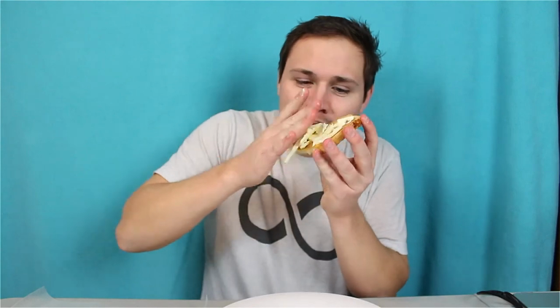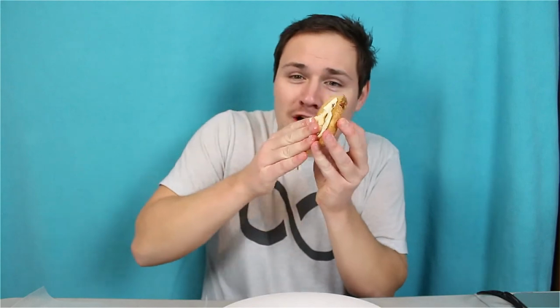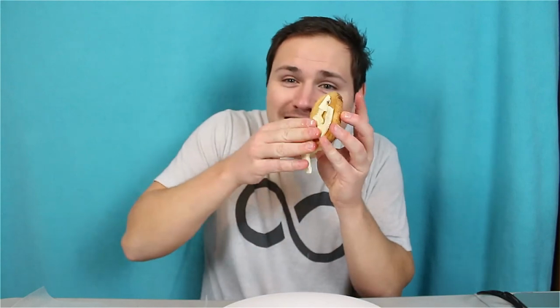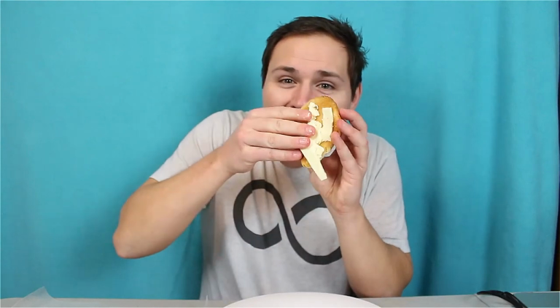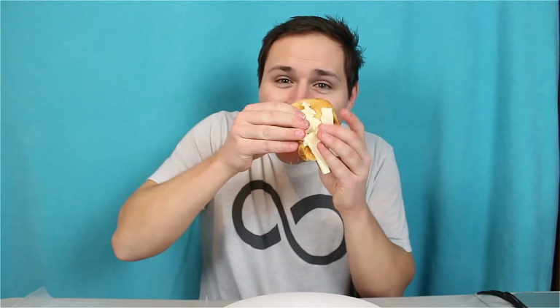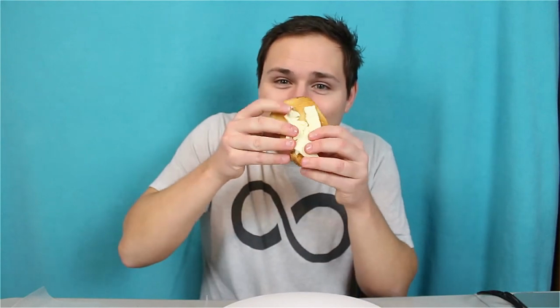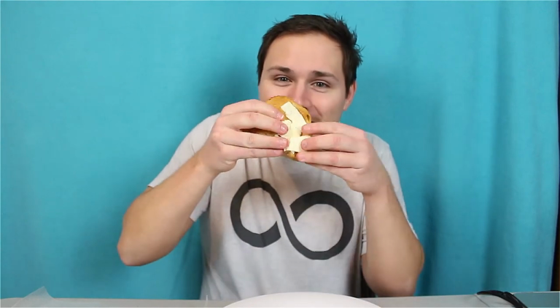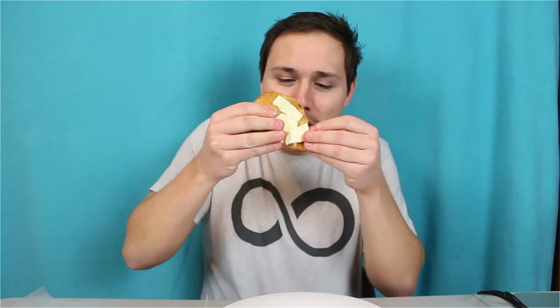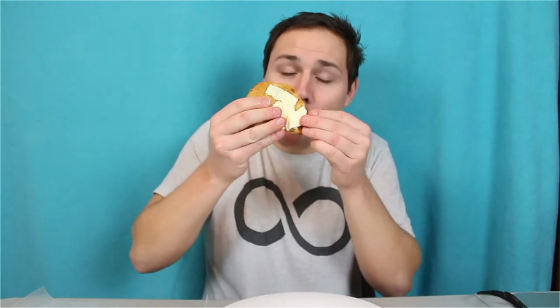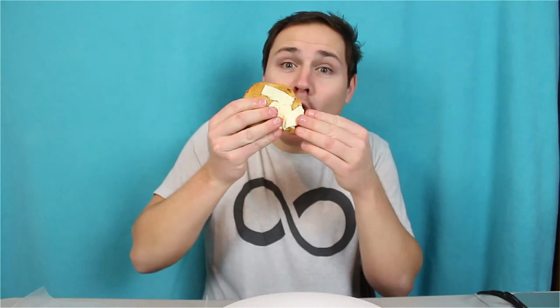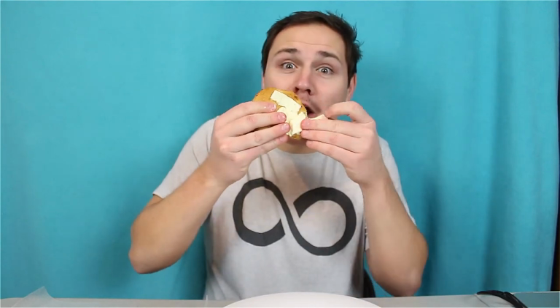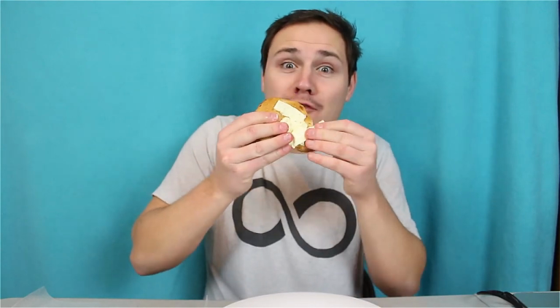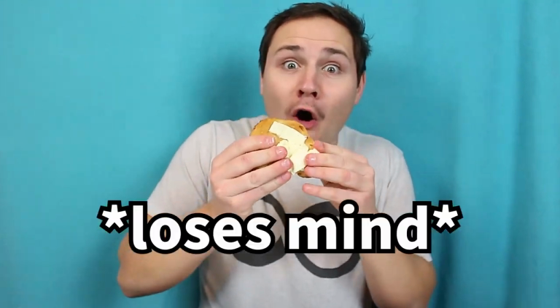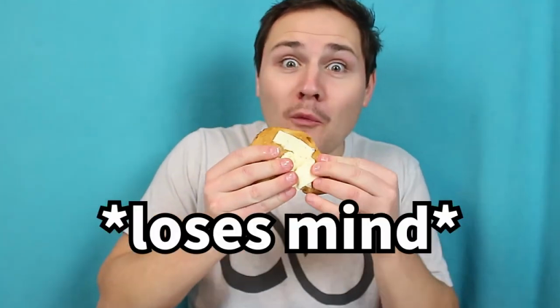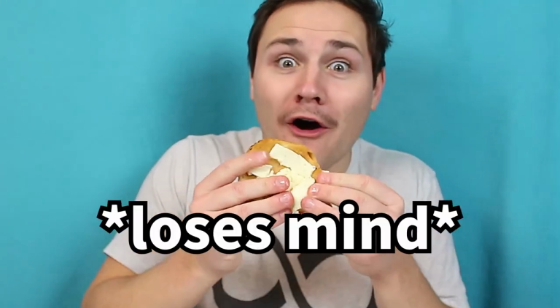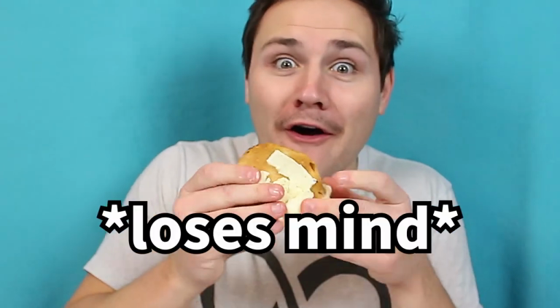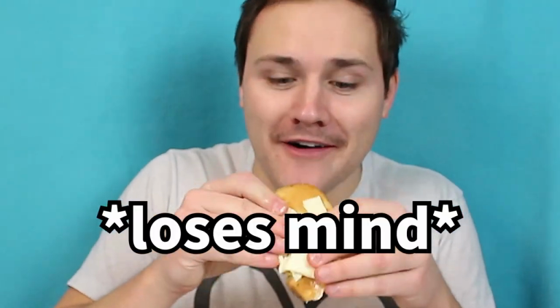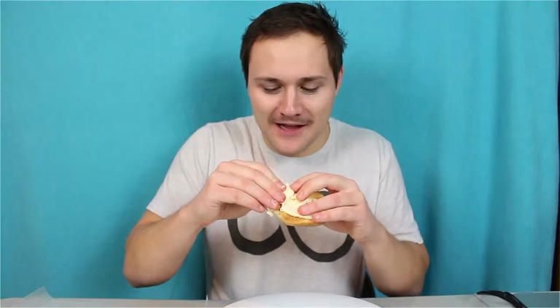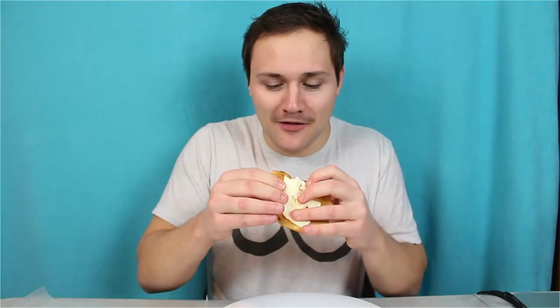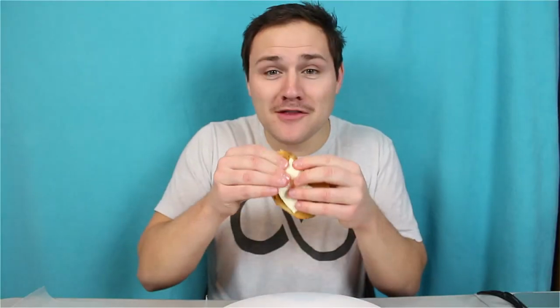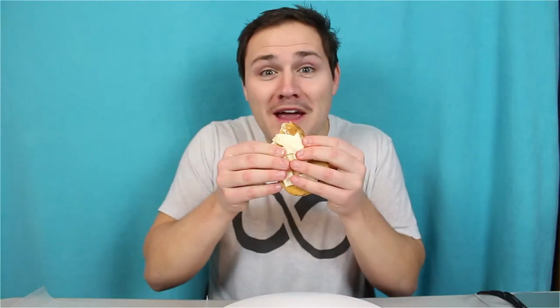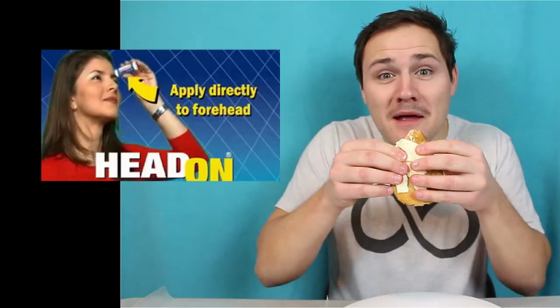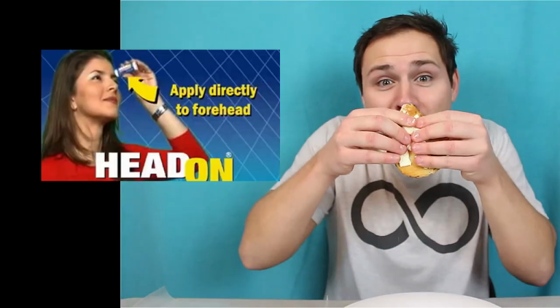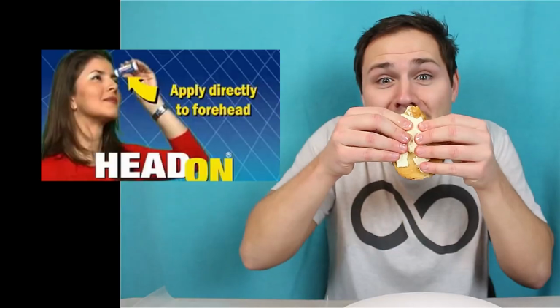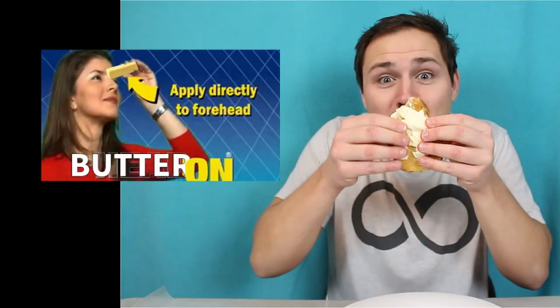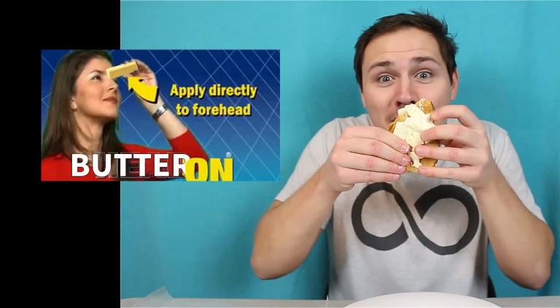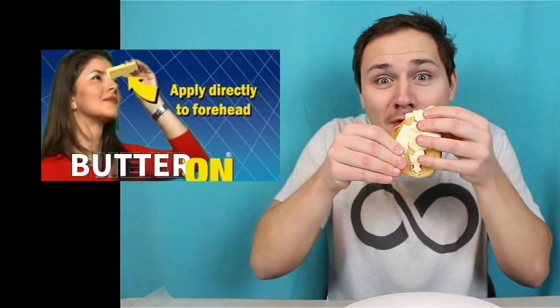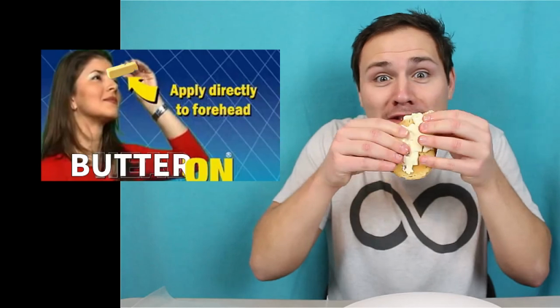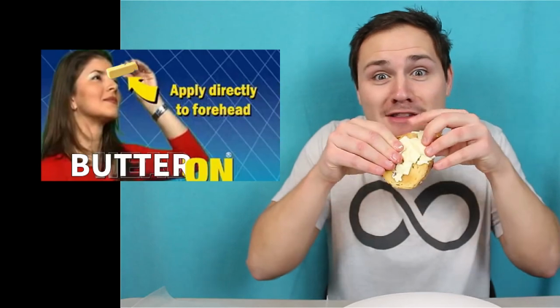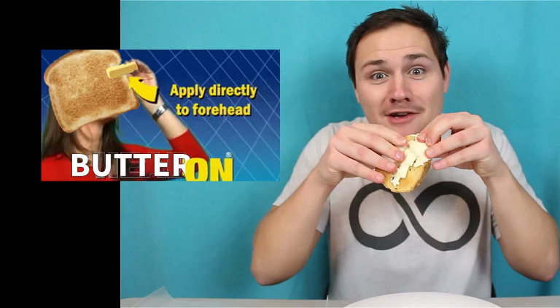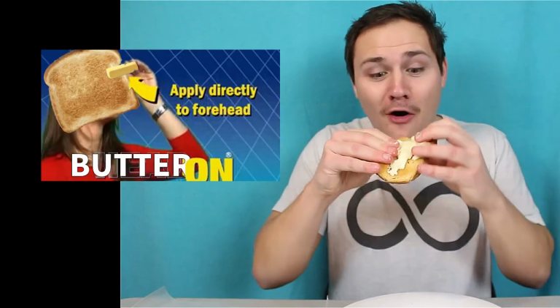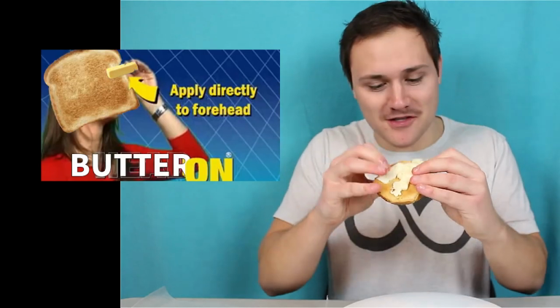Look at that. Look at it work. It worked! Look at the way it applied the butter directly to the toast.